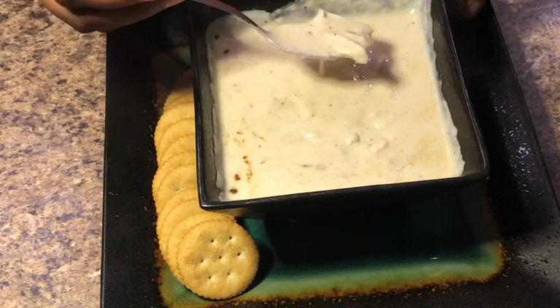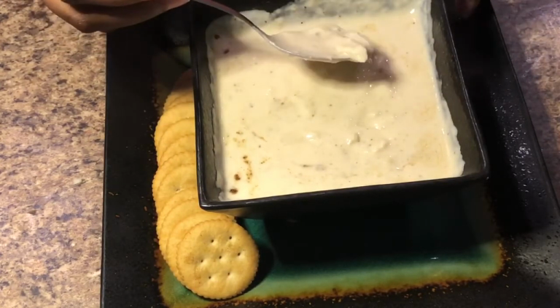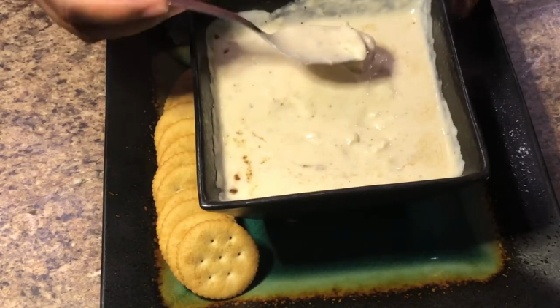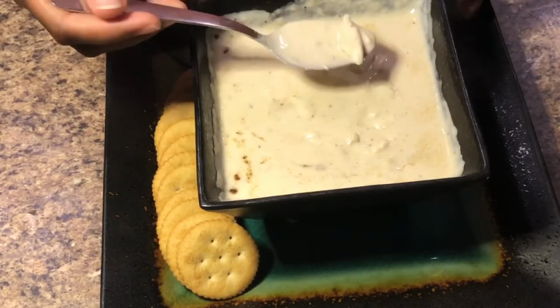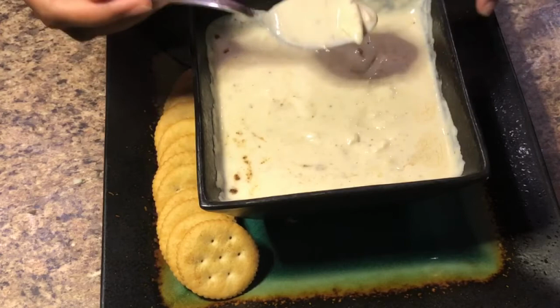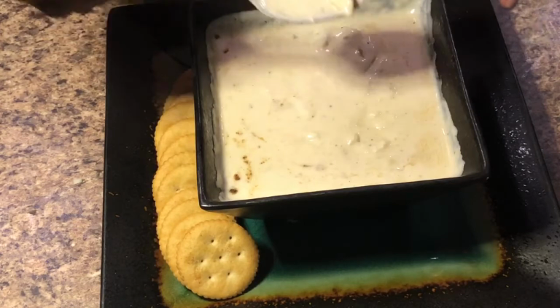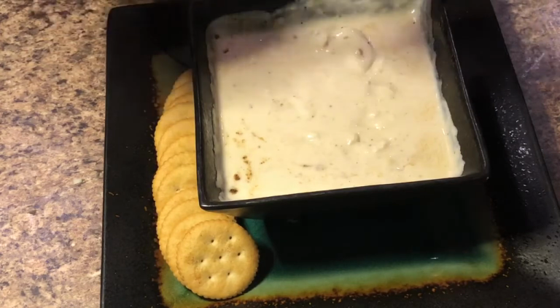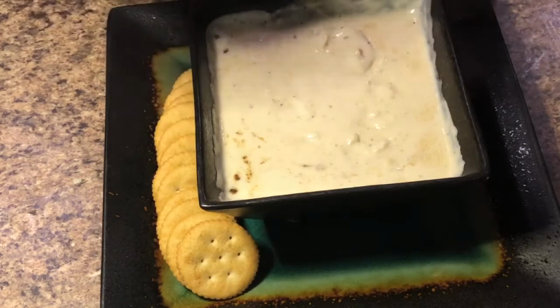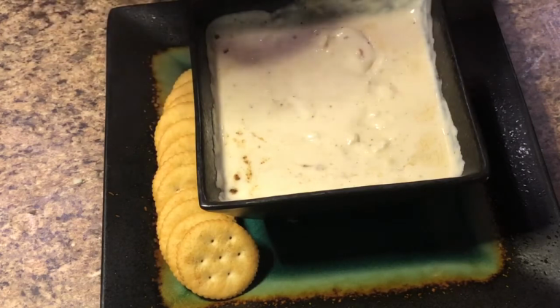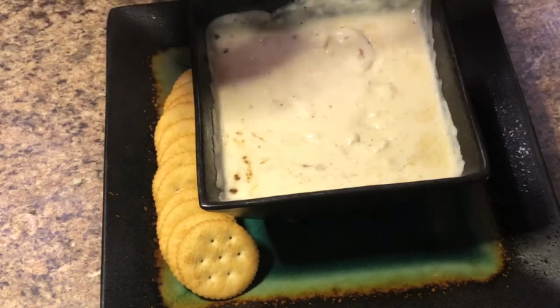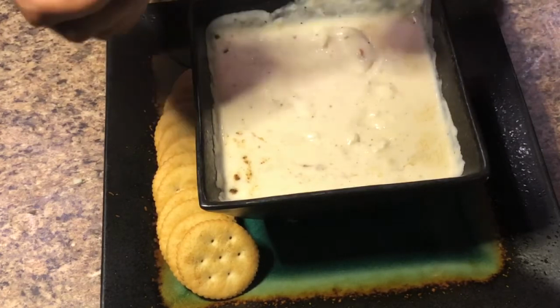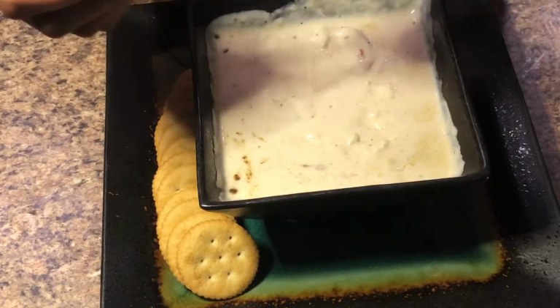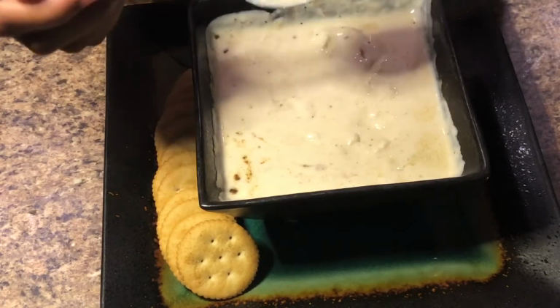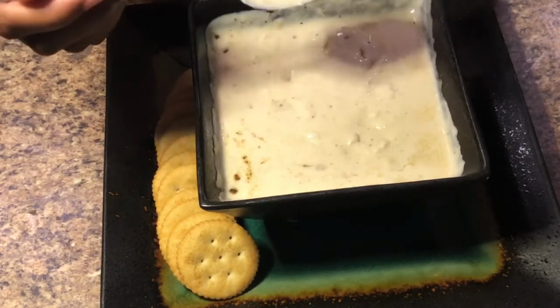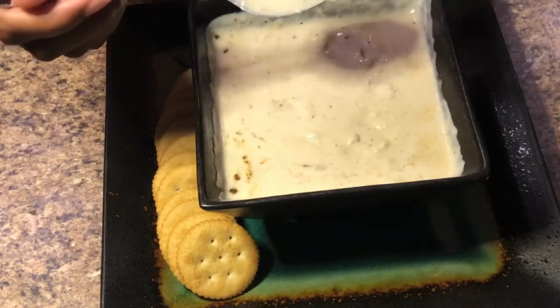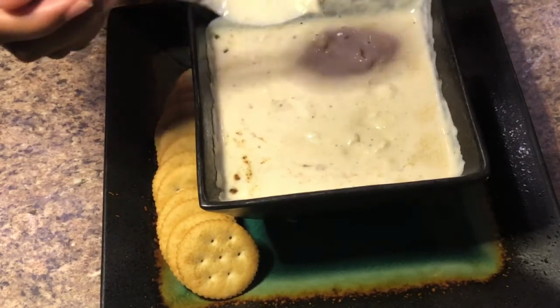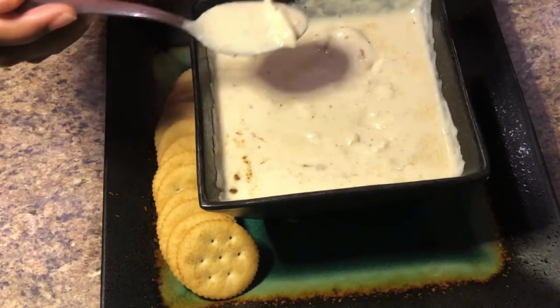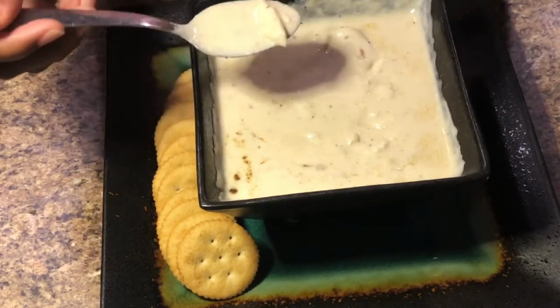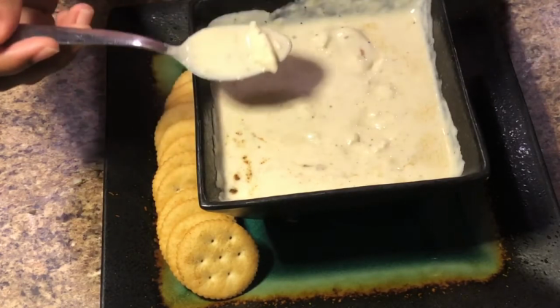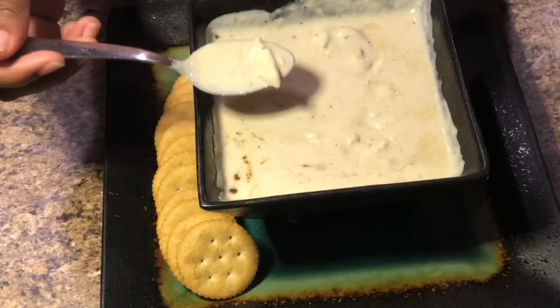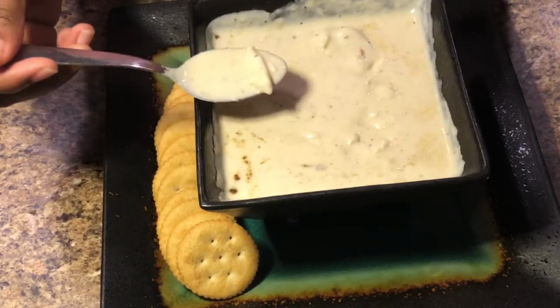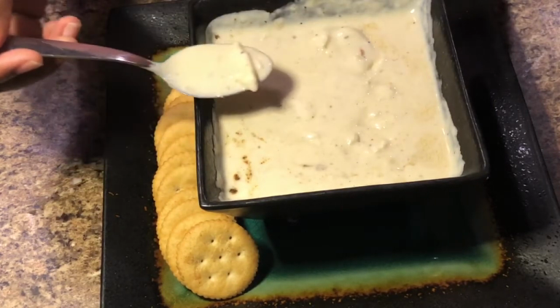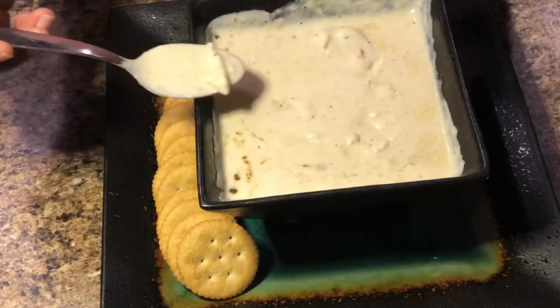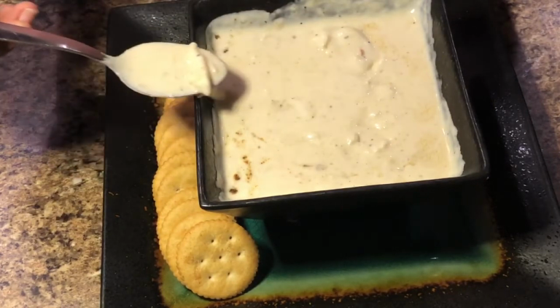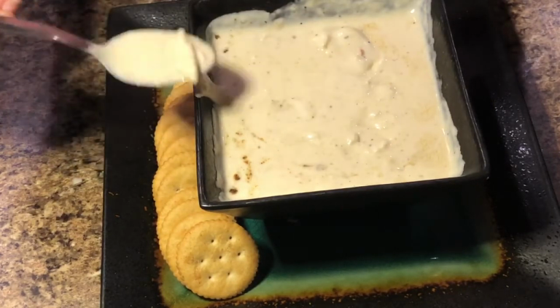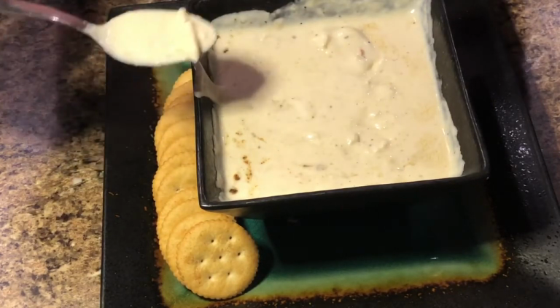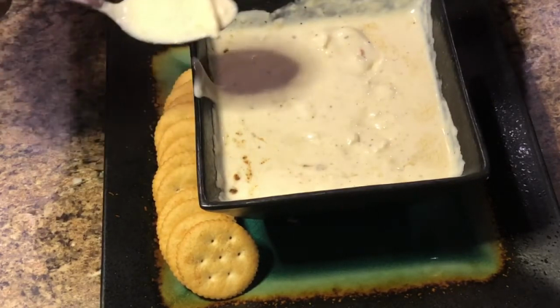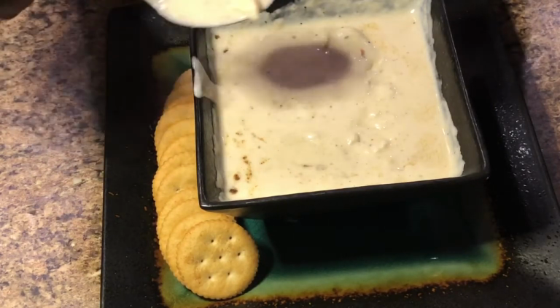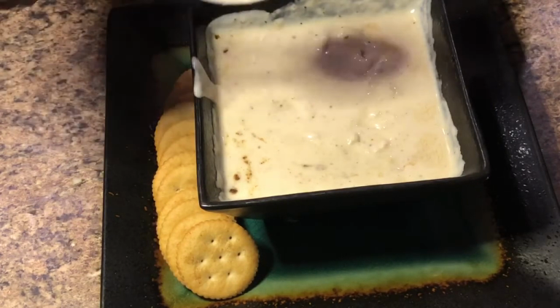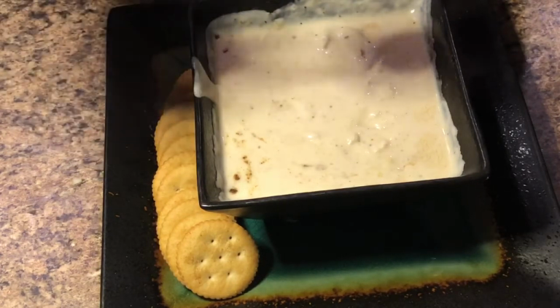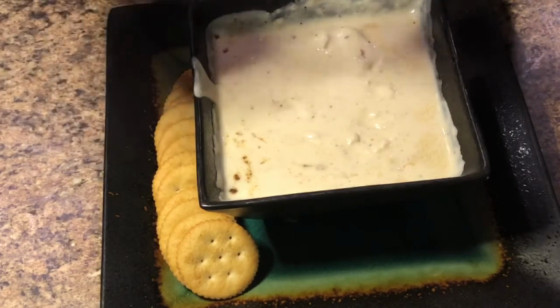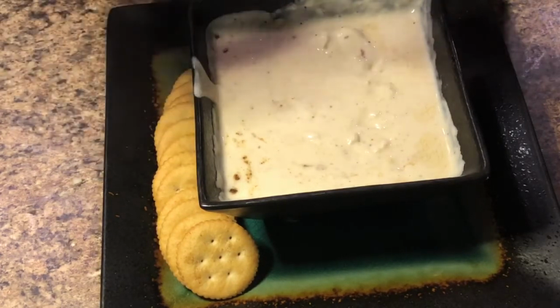There's a good amount of crab because some people put little to none — you heard it here first.